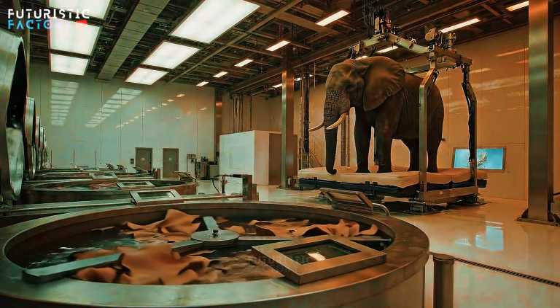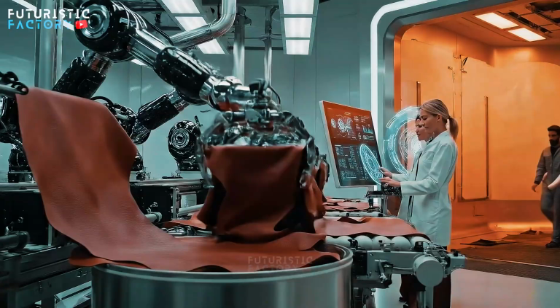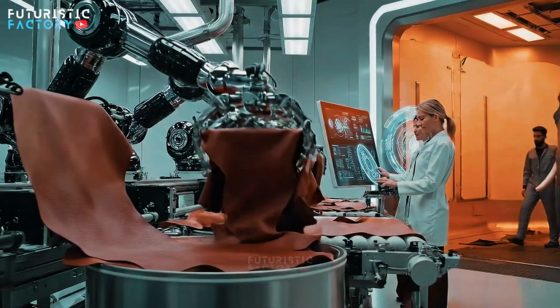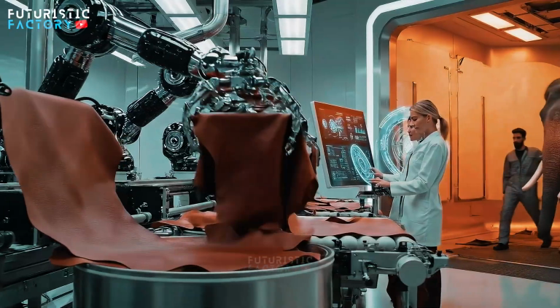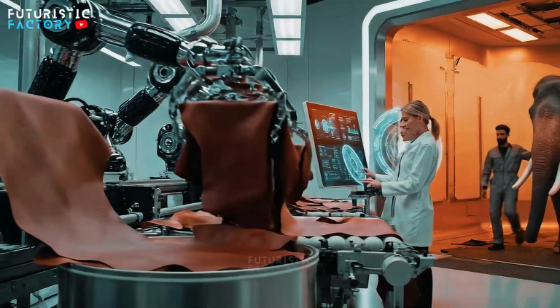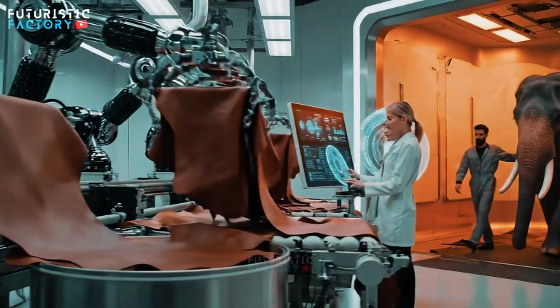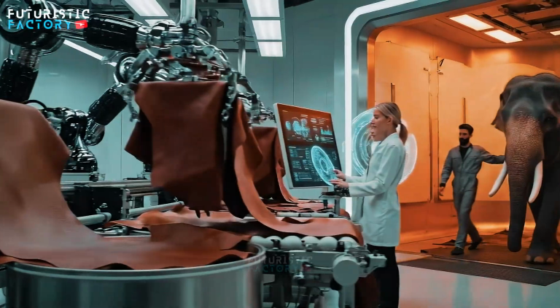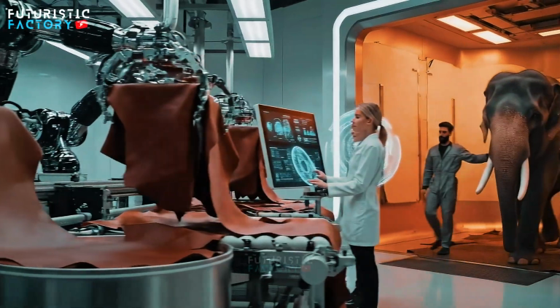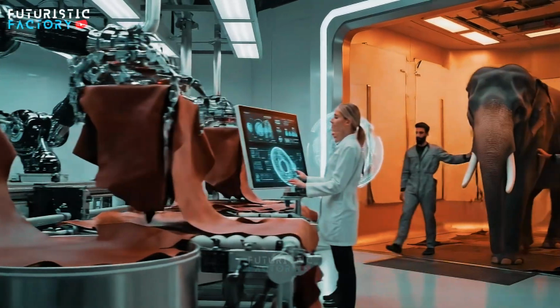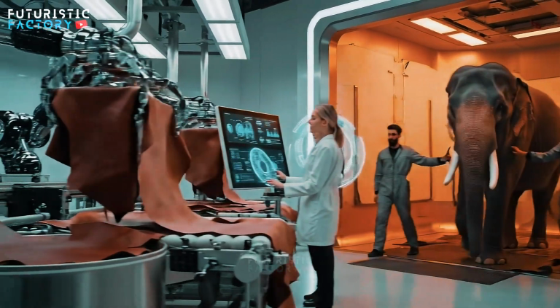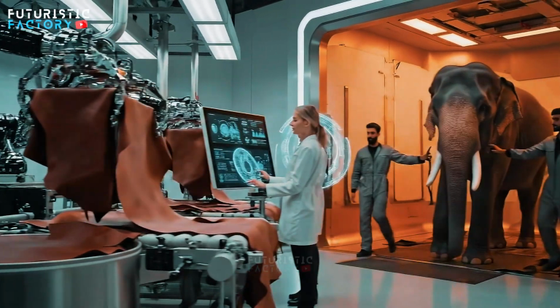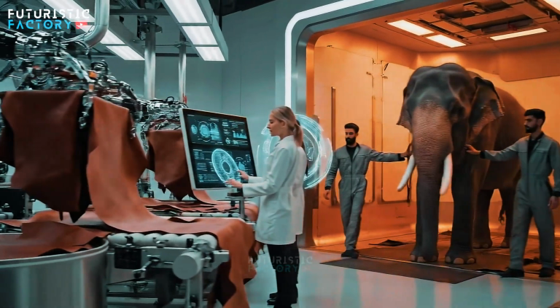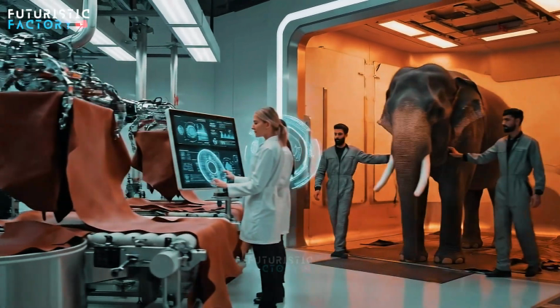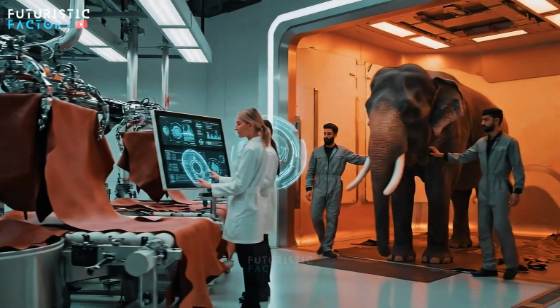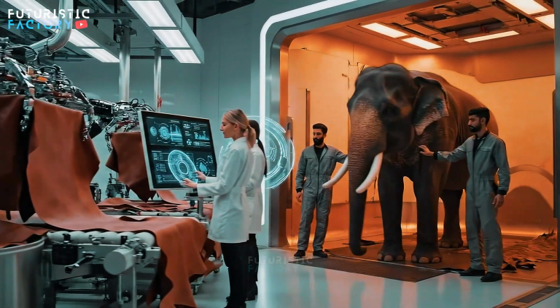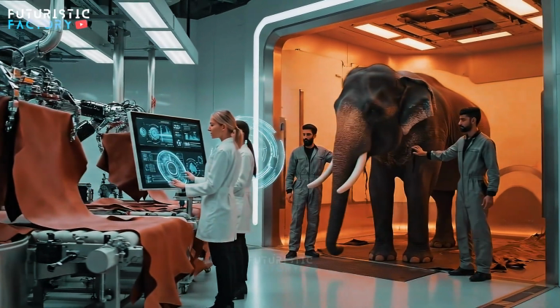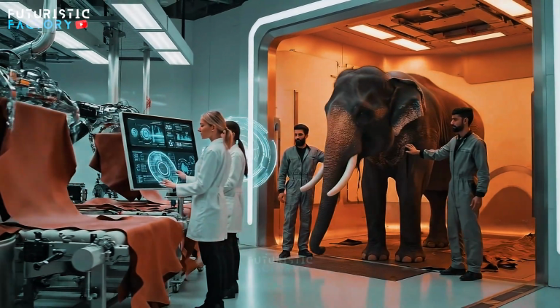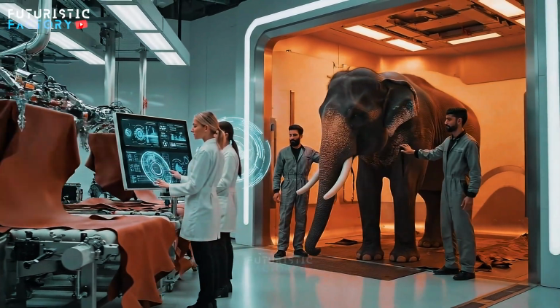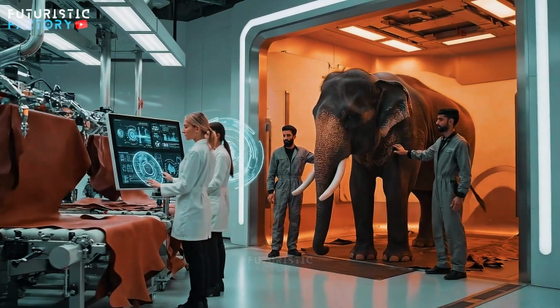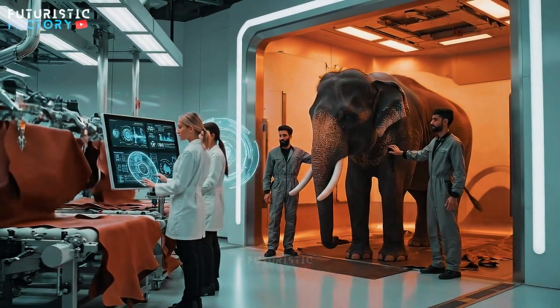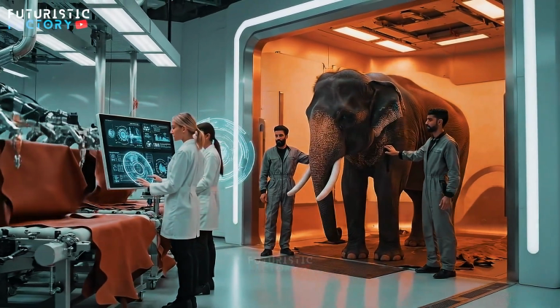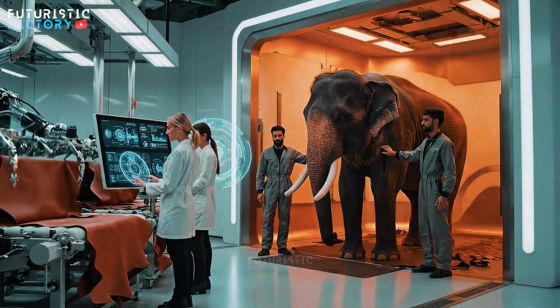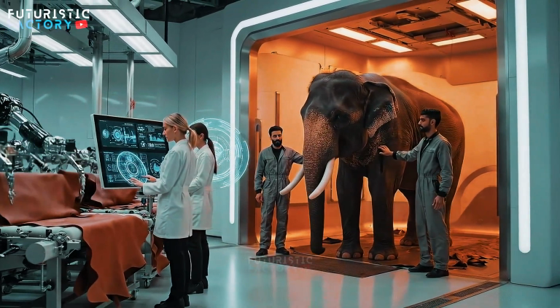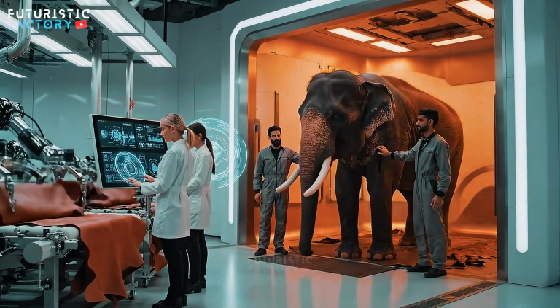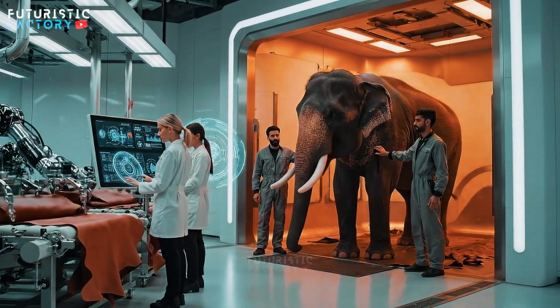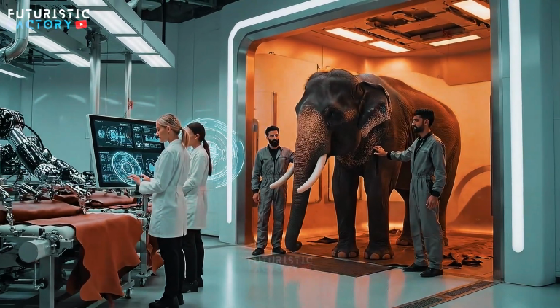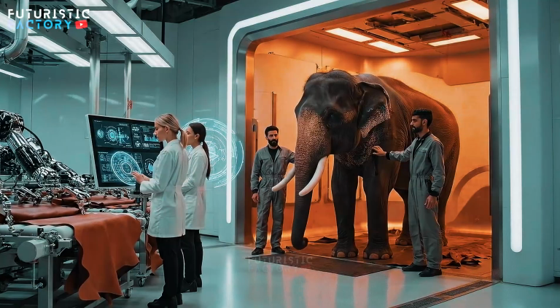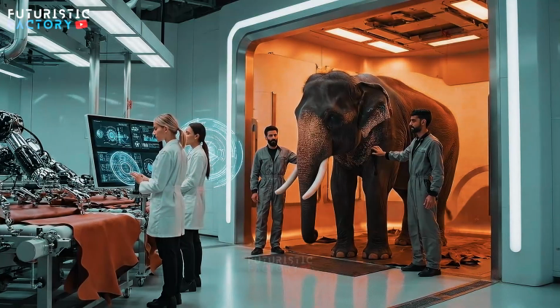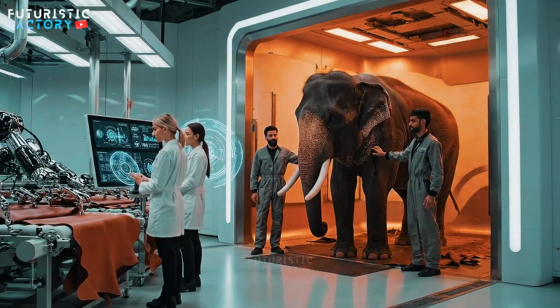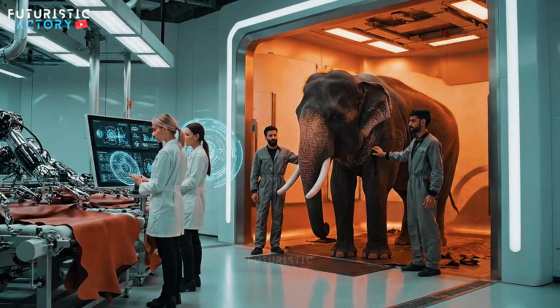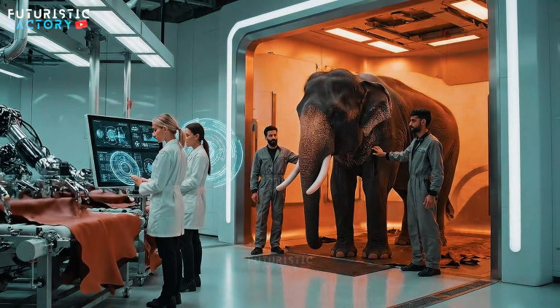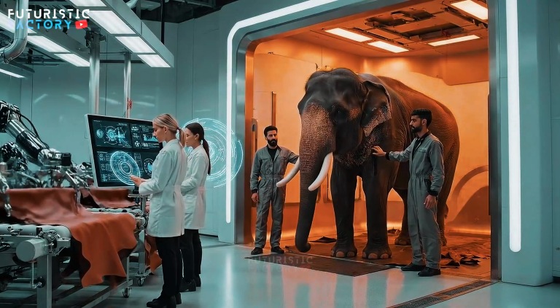Clear on conveyor seven. Bring him forward slowly. Watch the overhead clearance. Steady now.